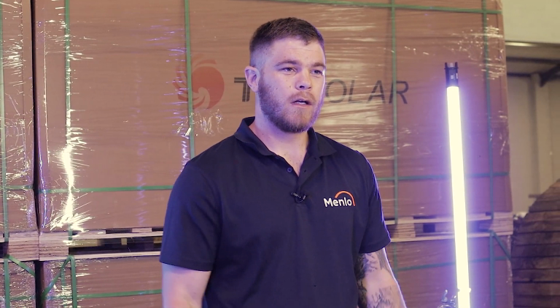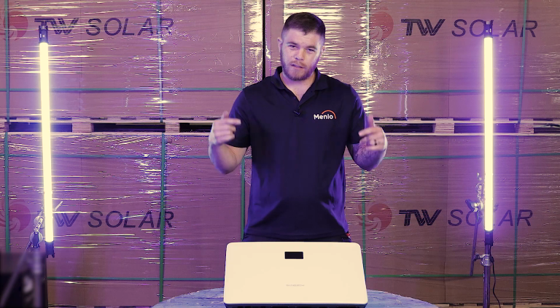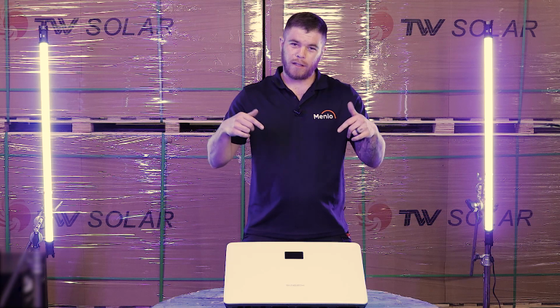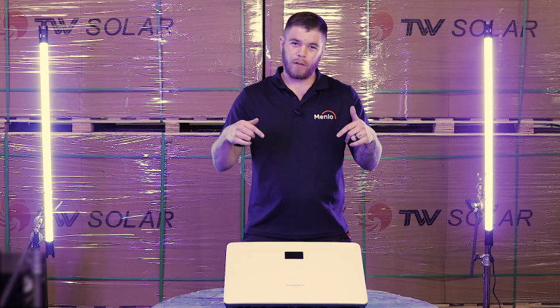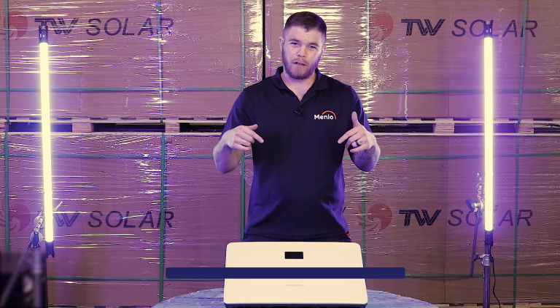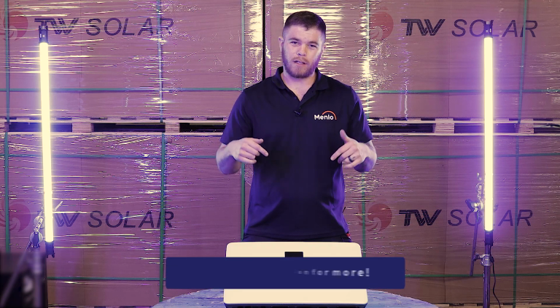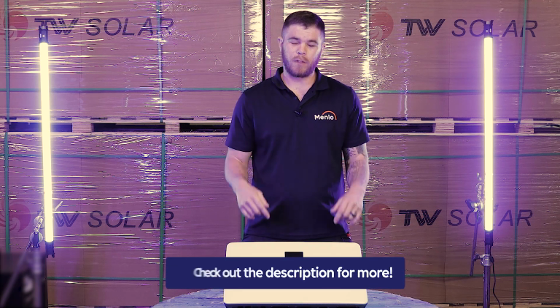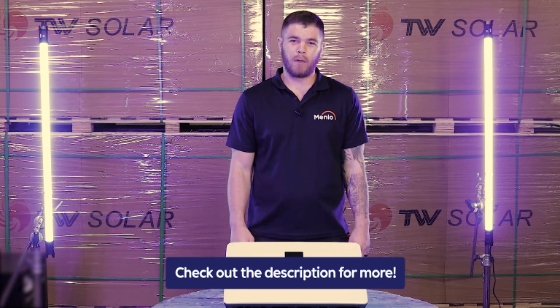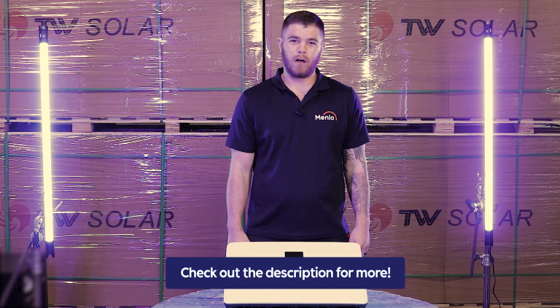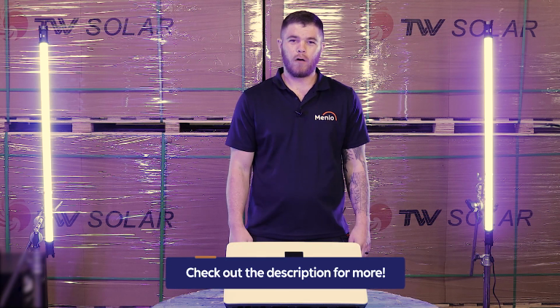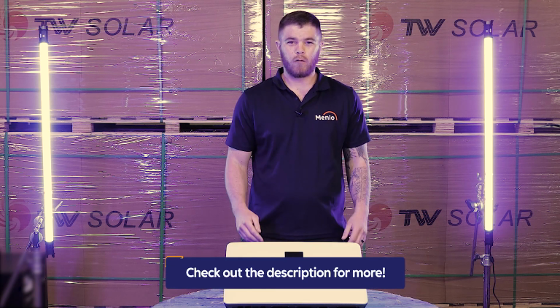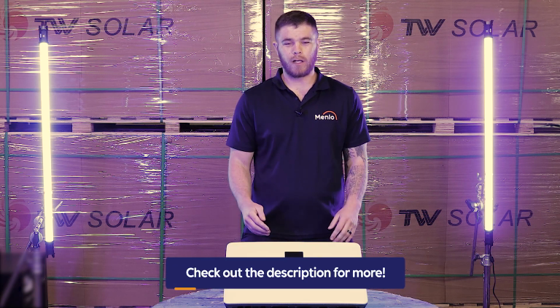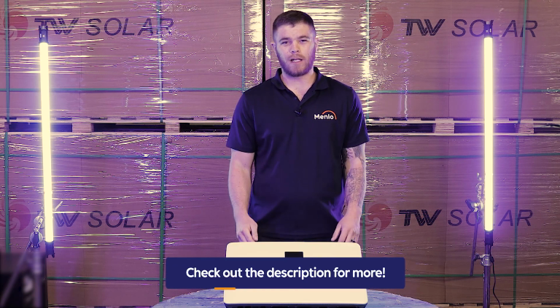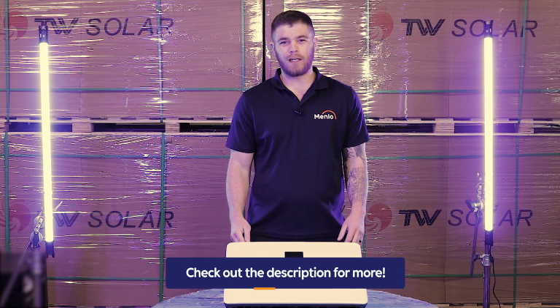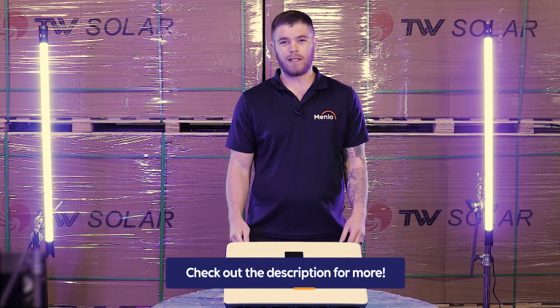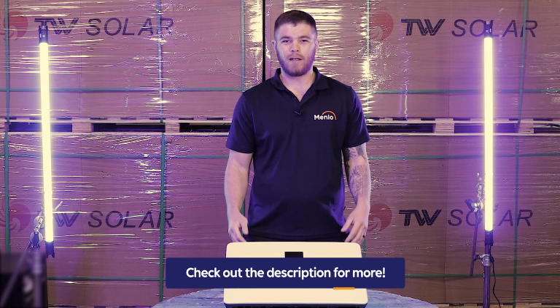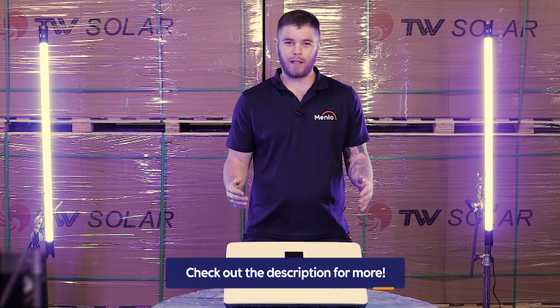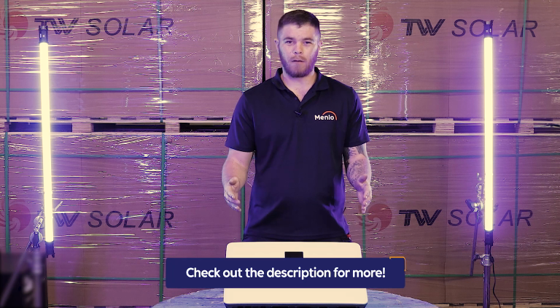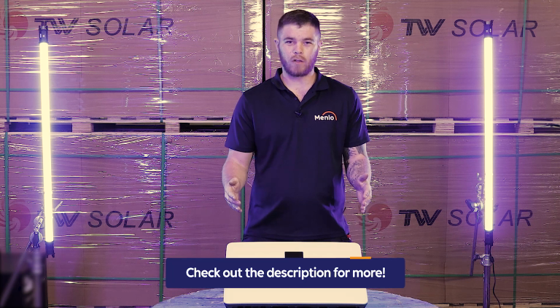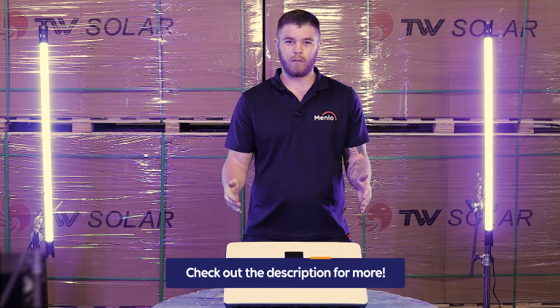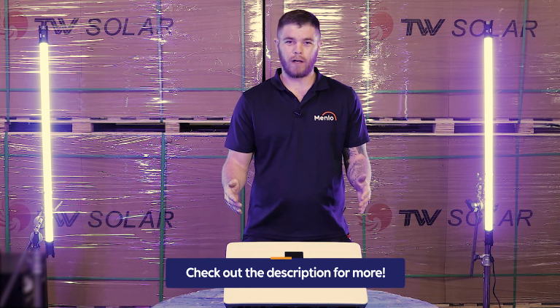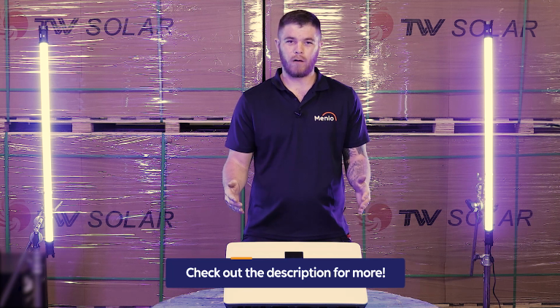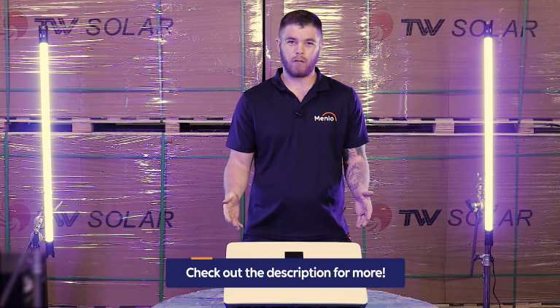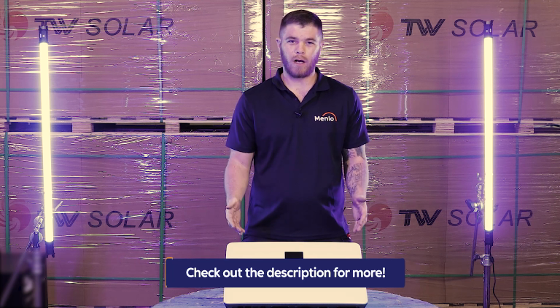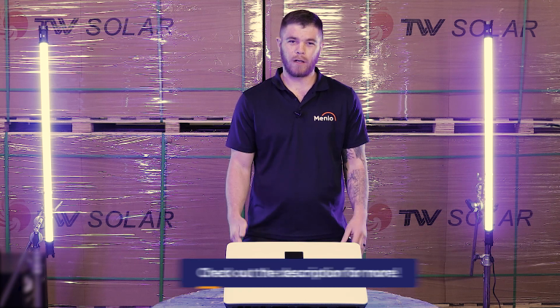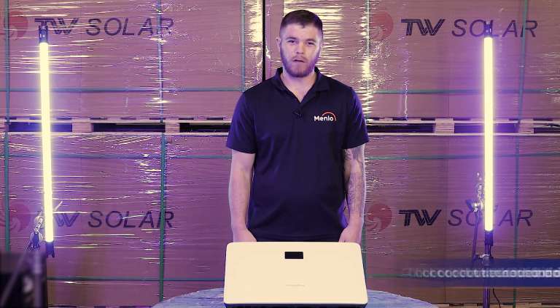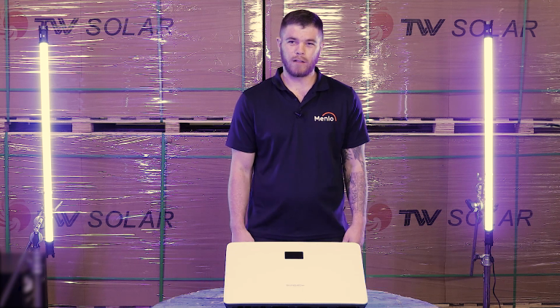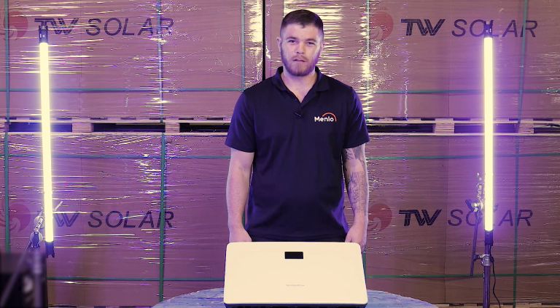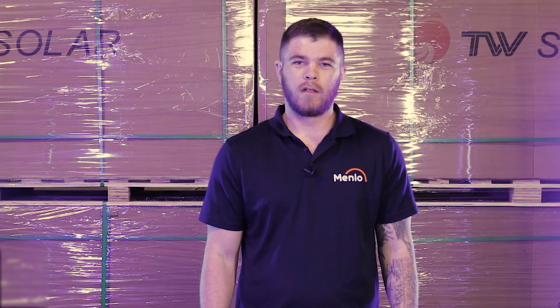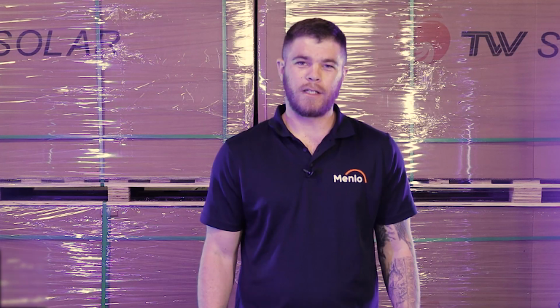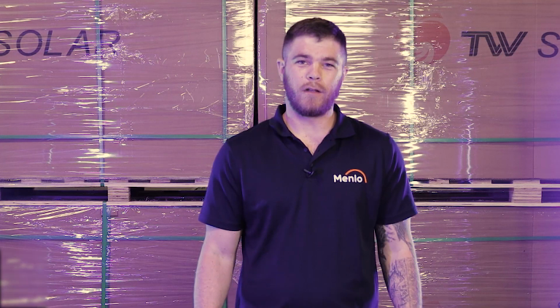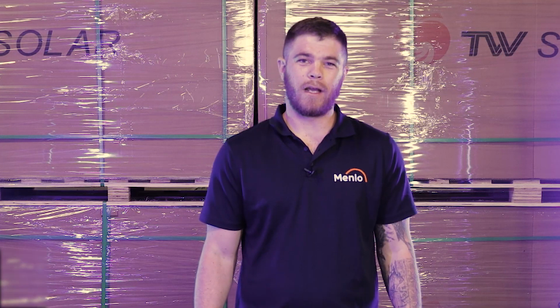Check the video description below for the installation and unboxing video of the hybrid inverters. See you there.